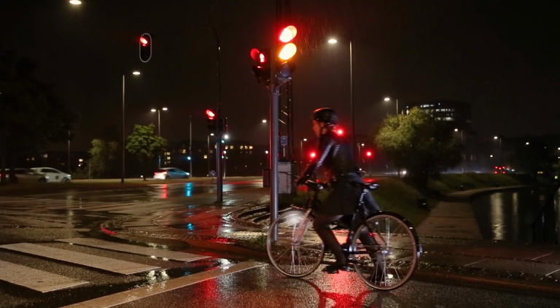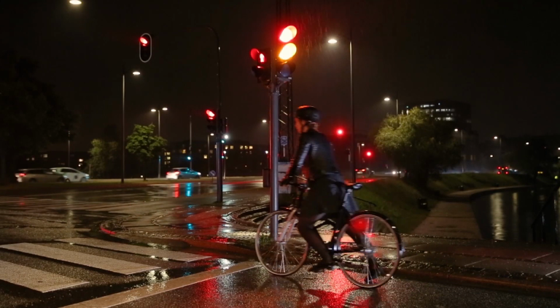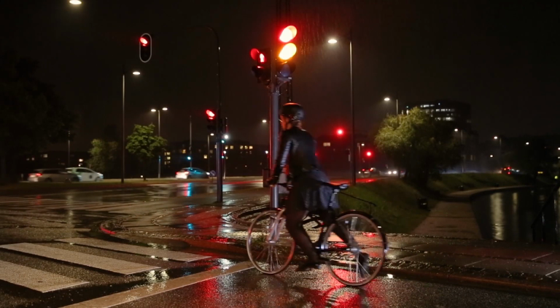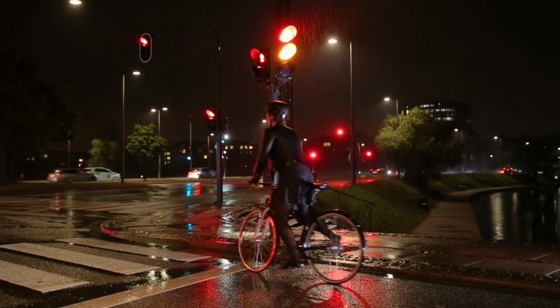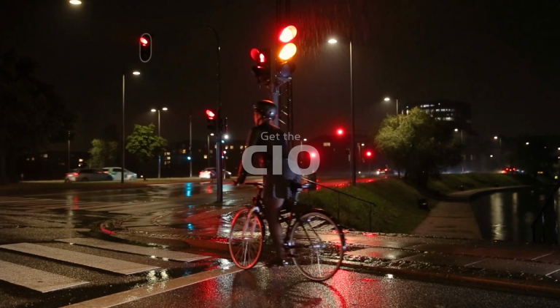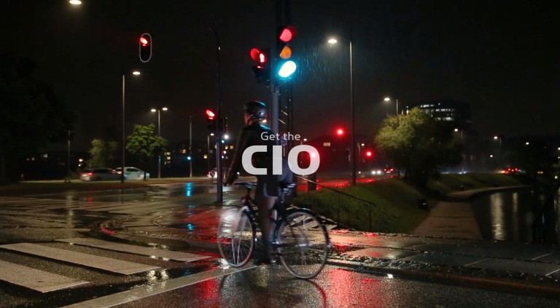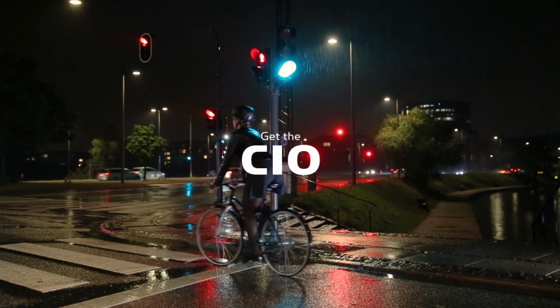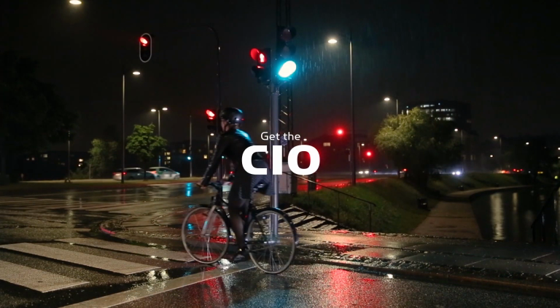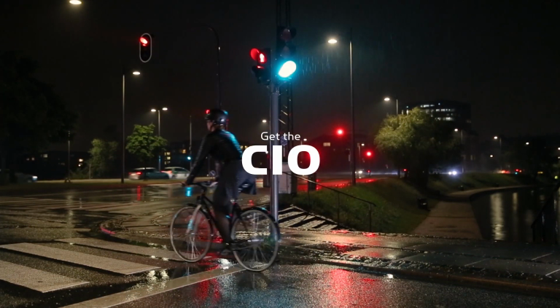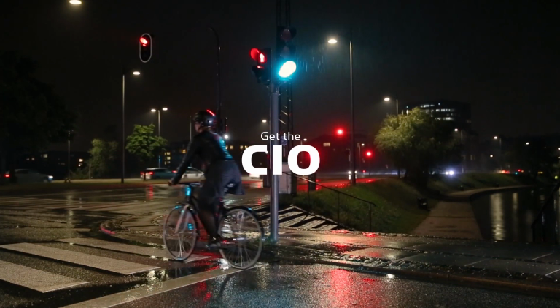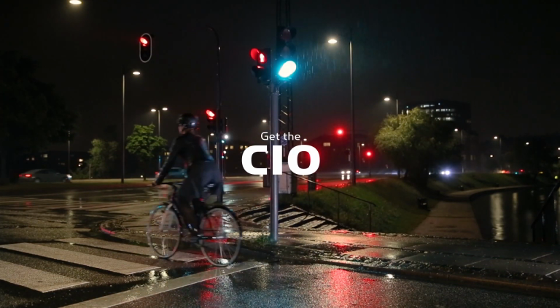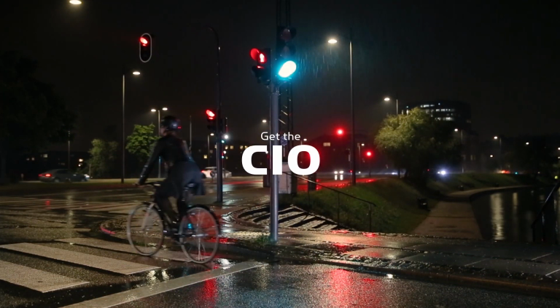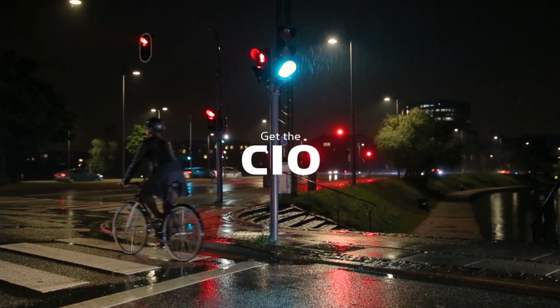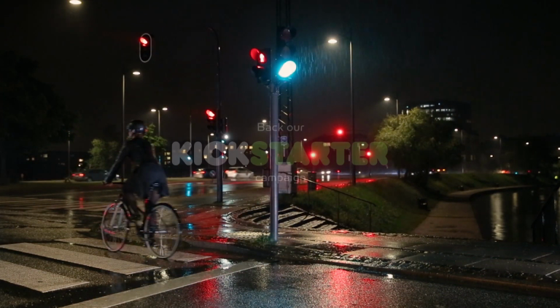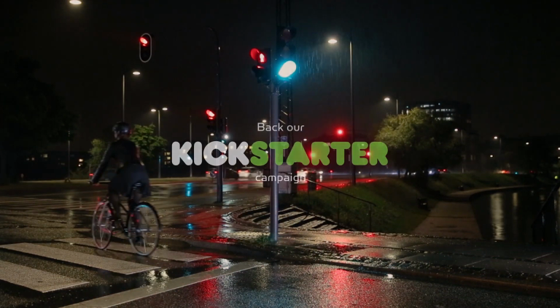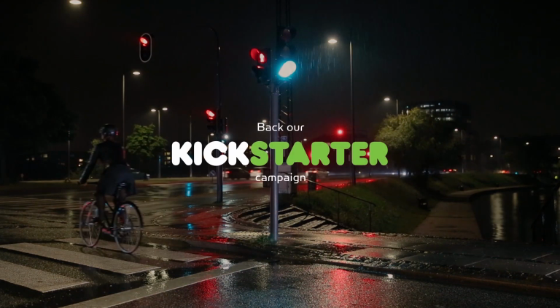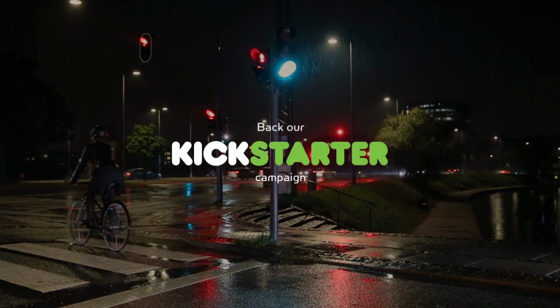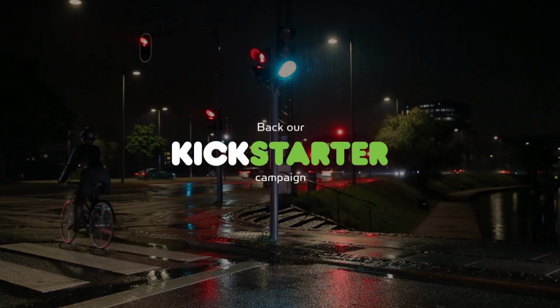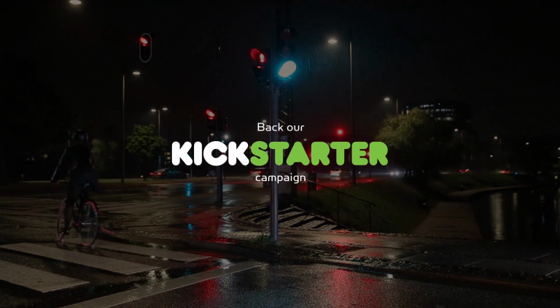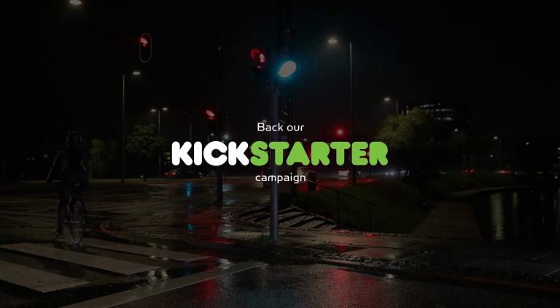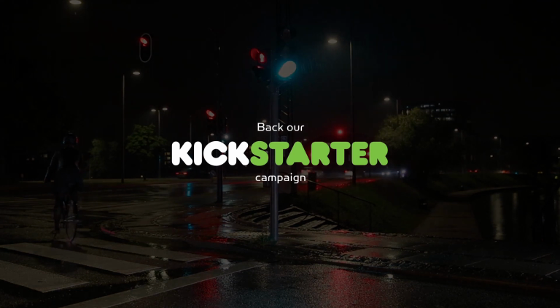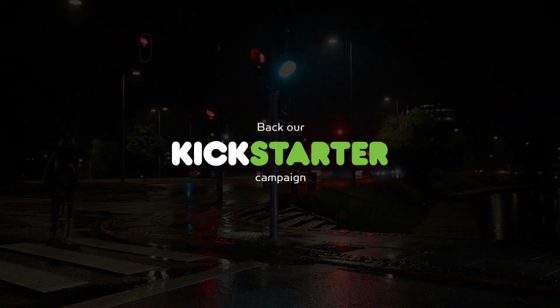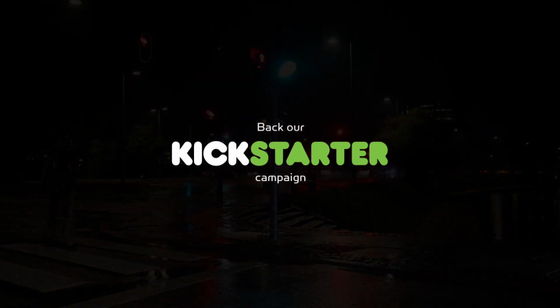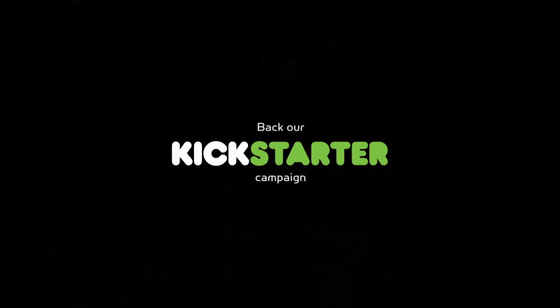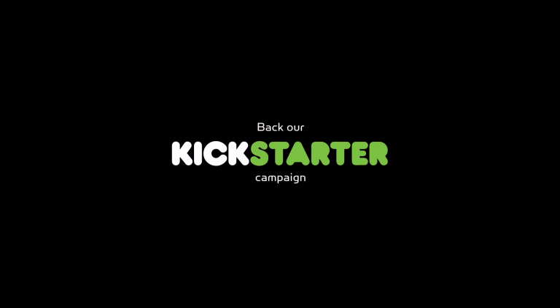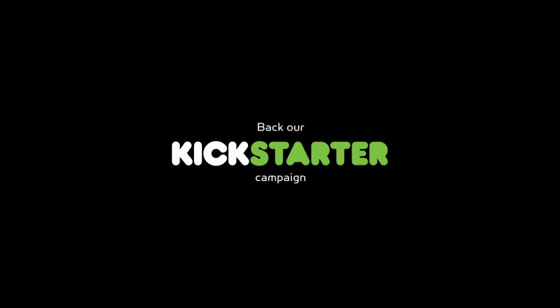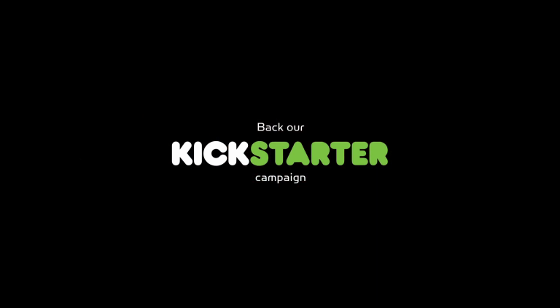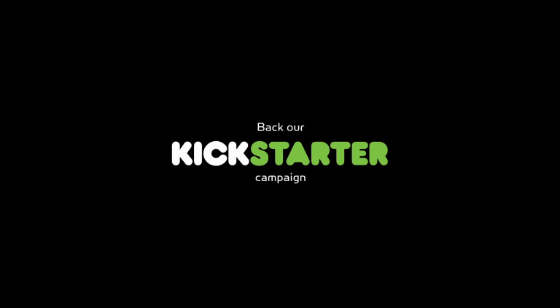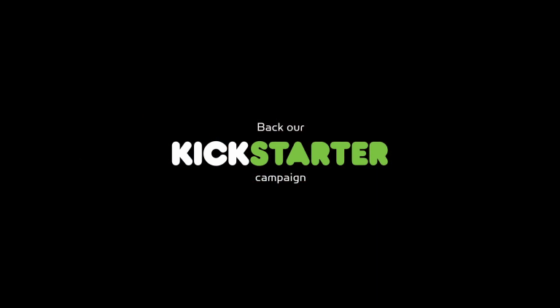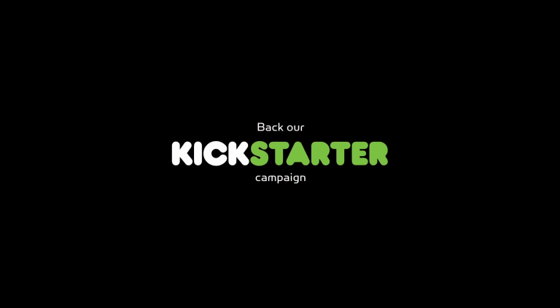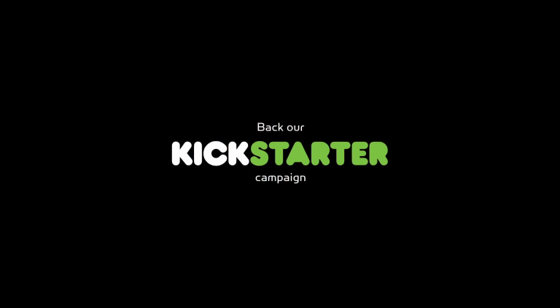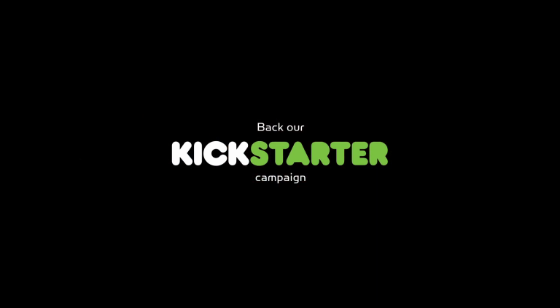Get the CO by backing our Kickstarter campaign and help us increase the safety for vulnerable road users.